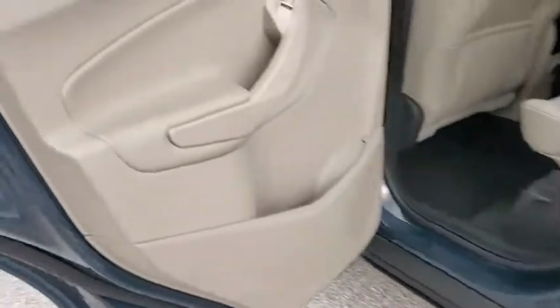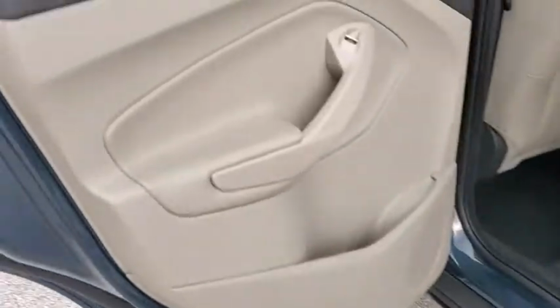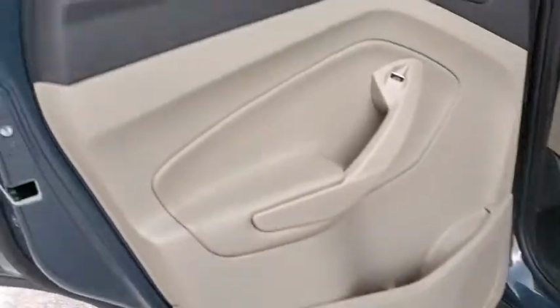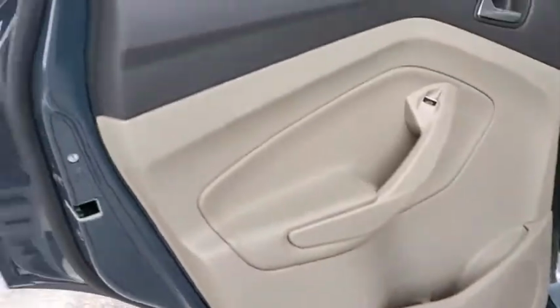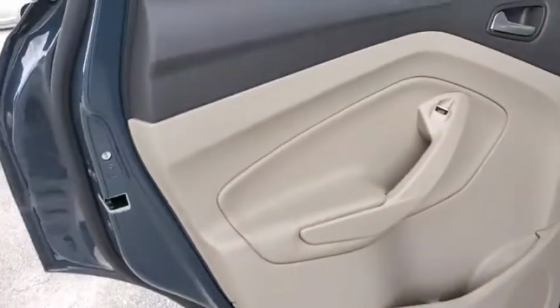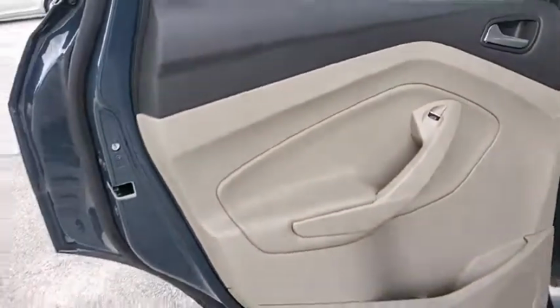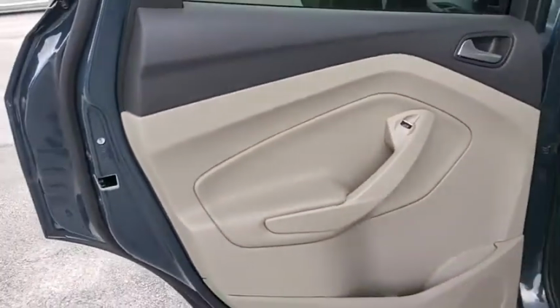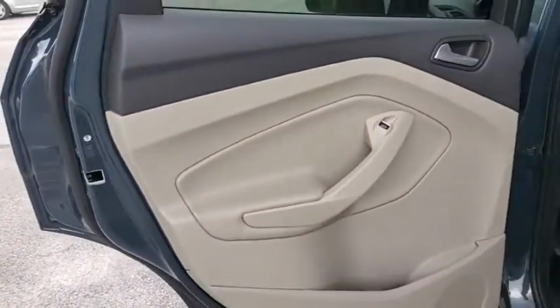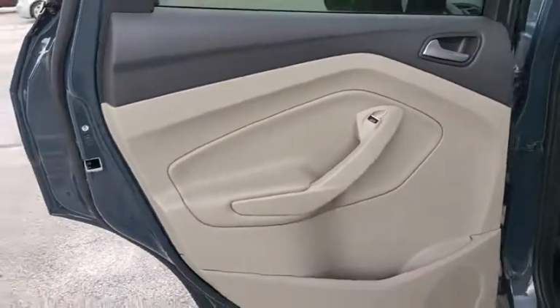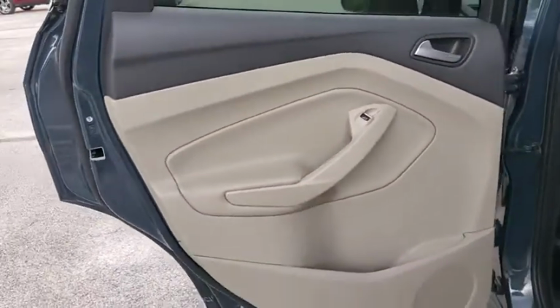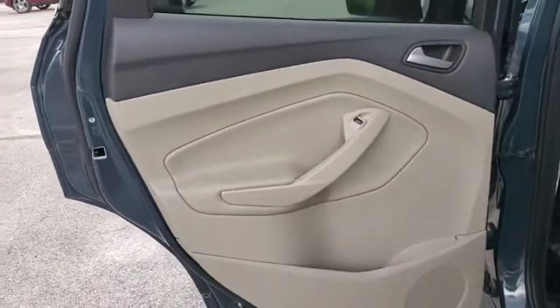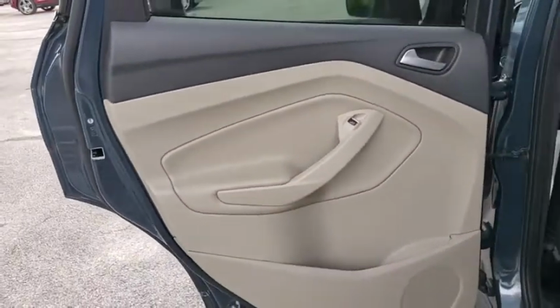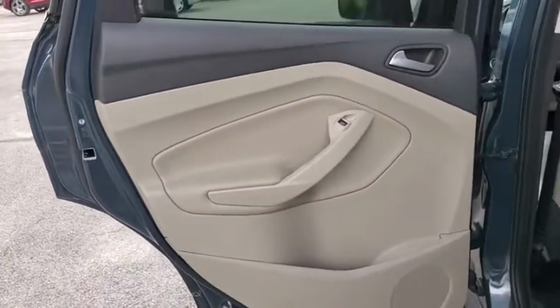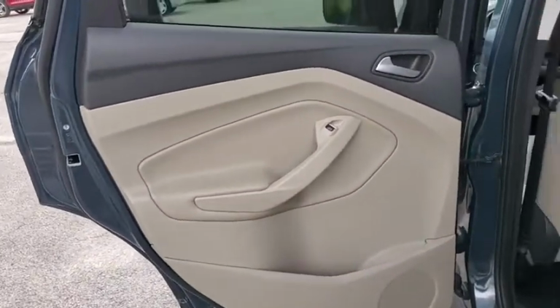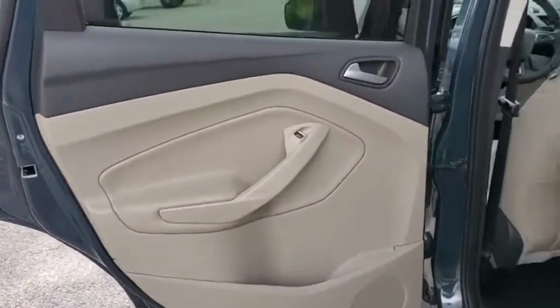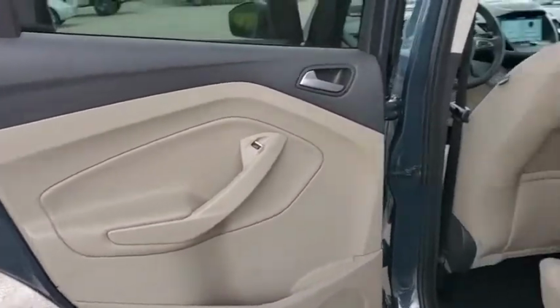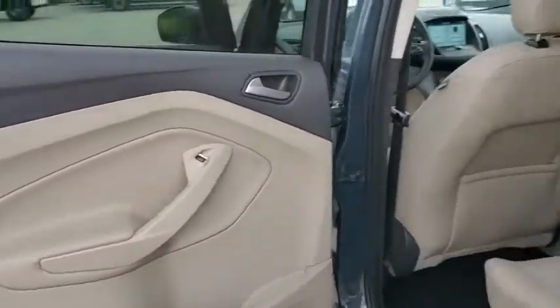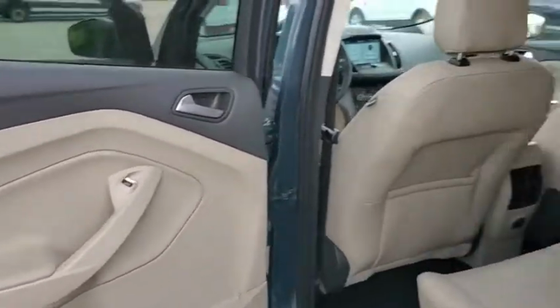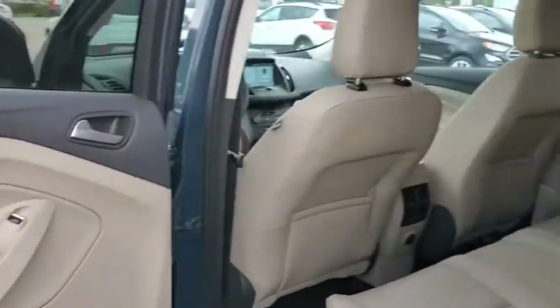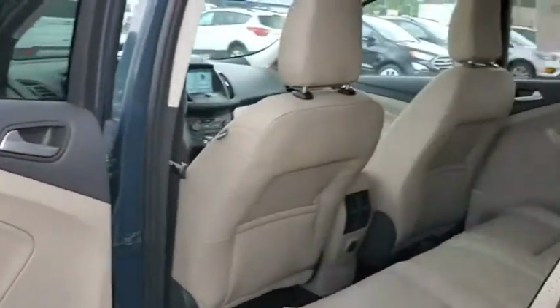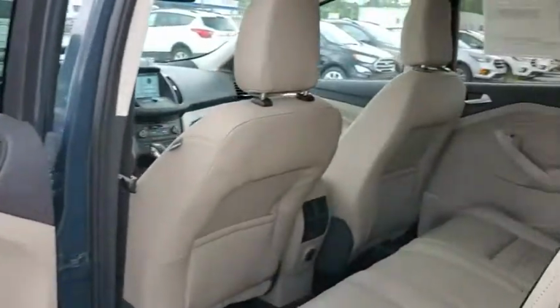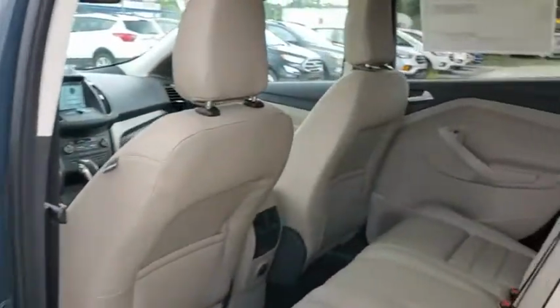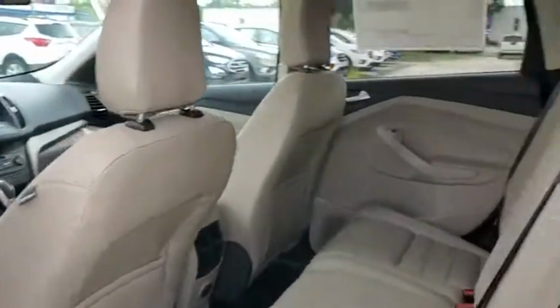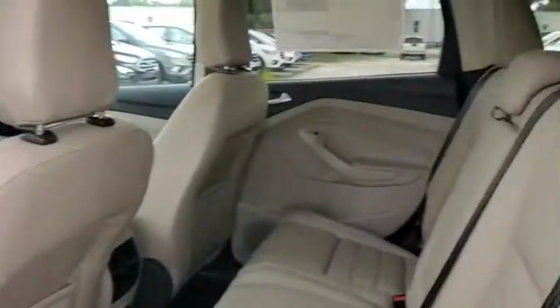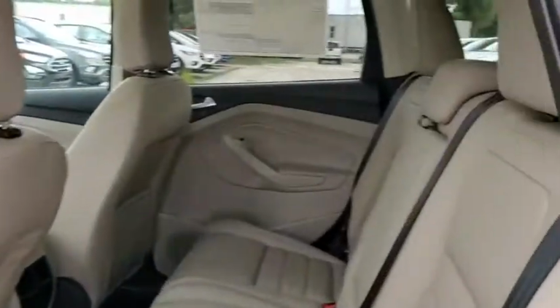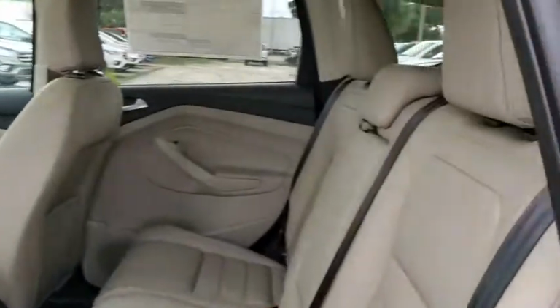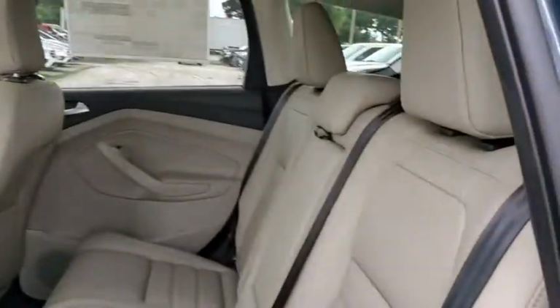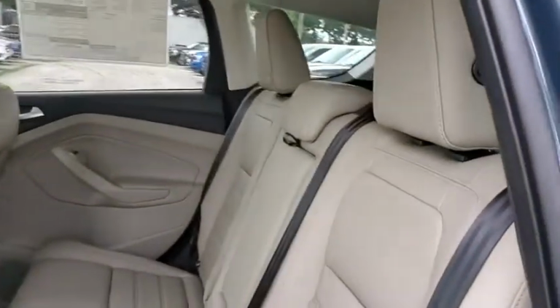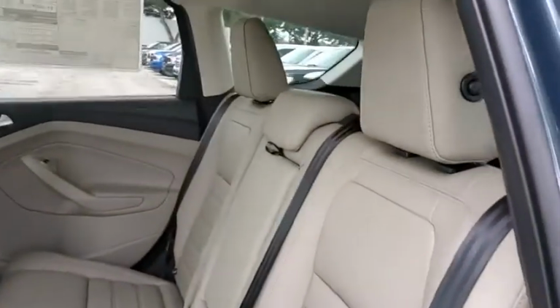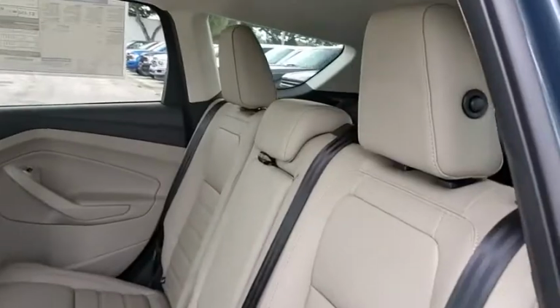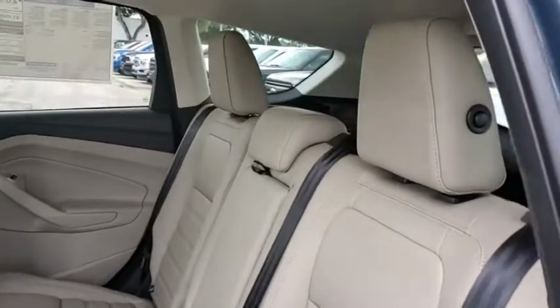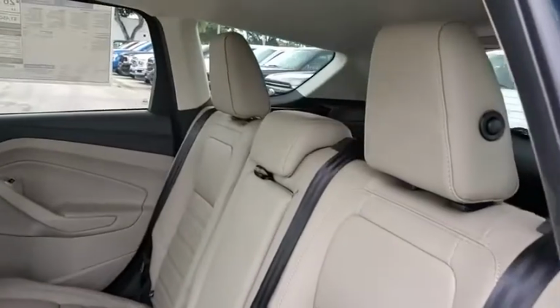Brake assist, remote keyless entry, panoramic roof. Come take a test drive today.